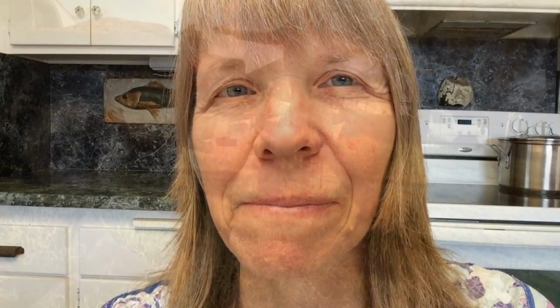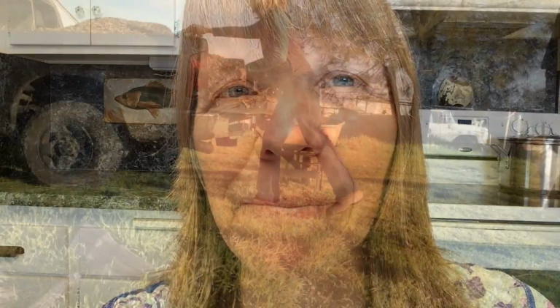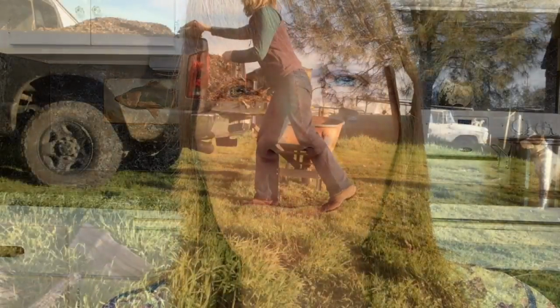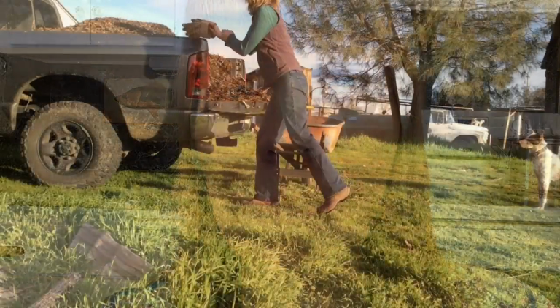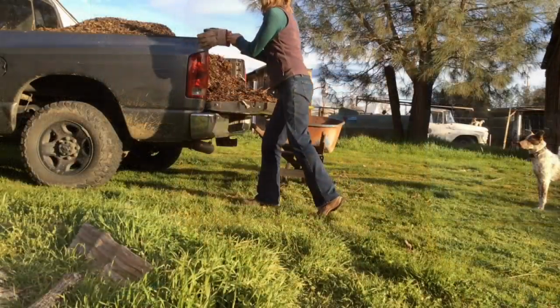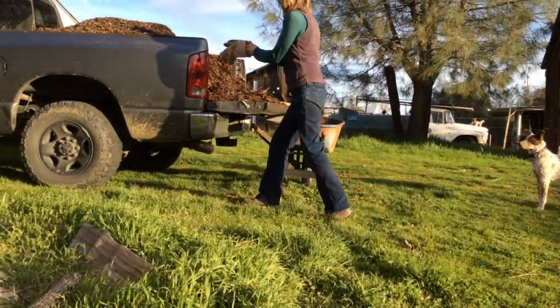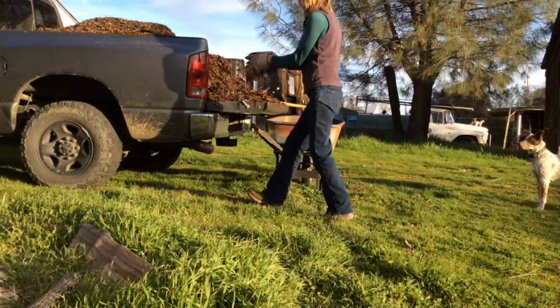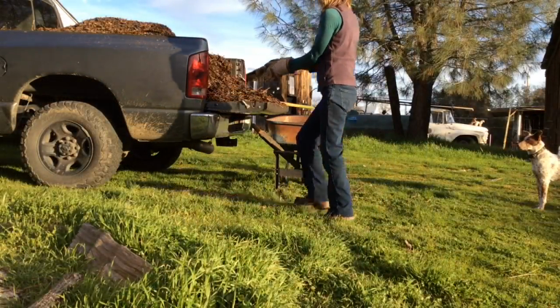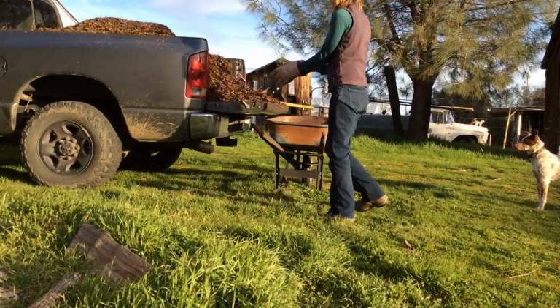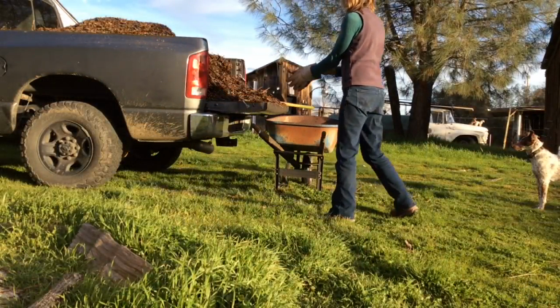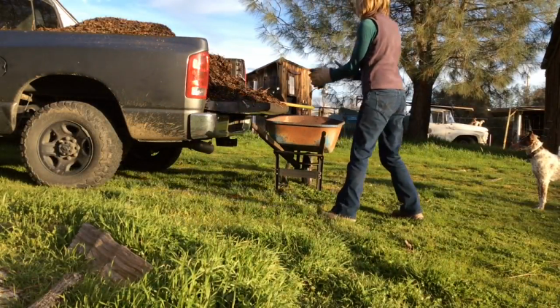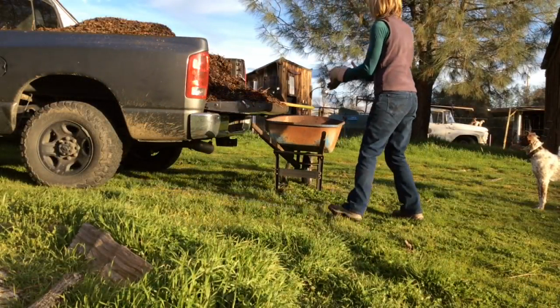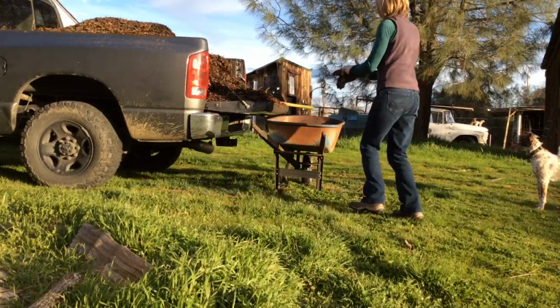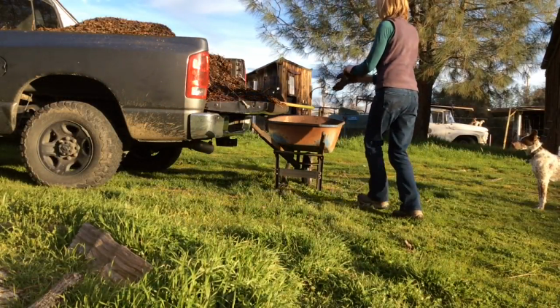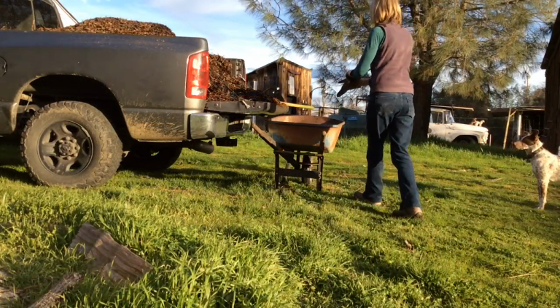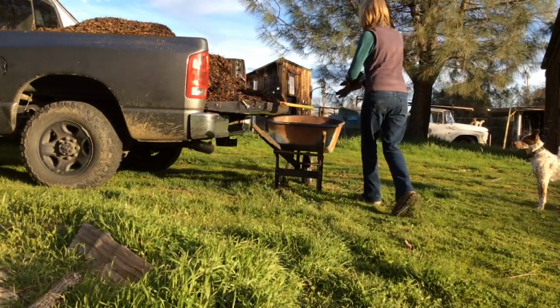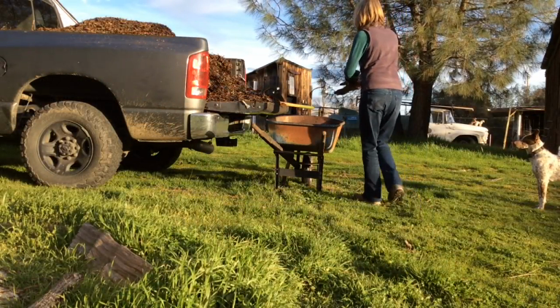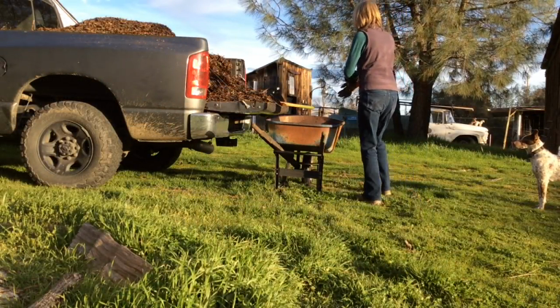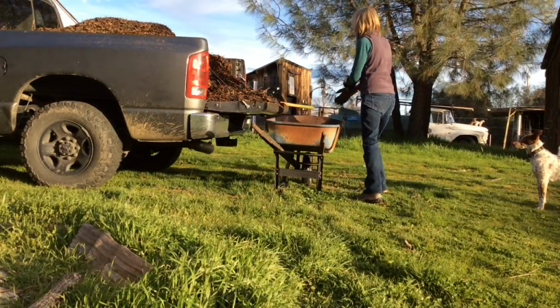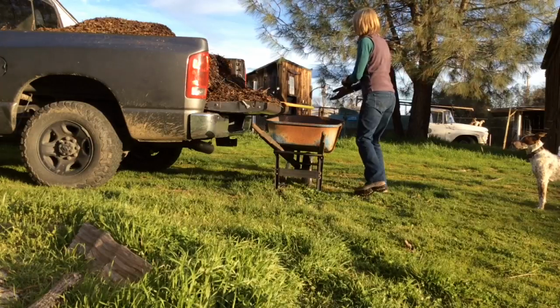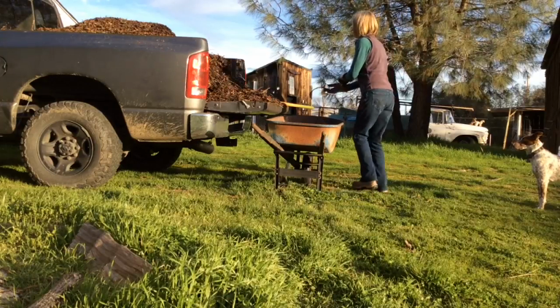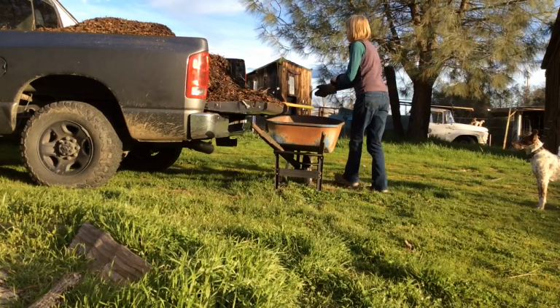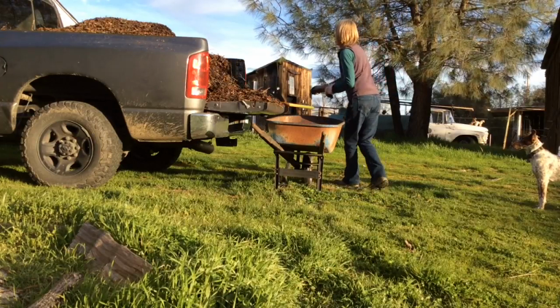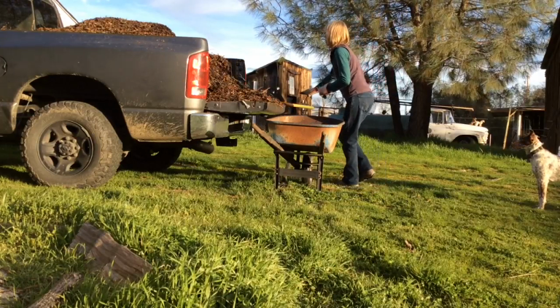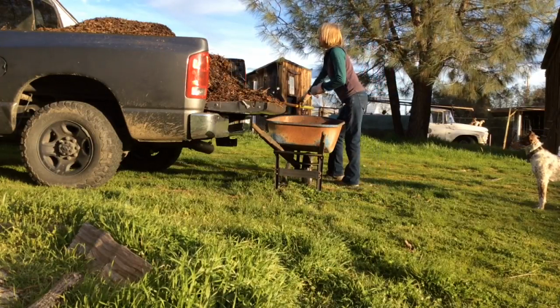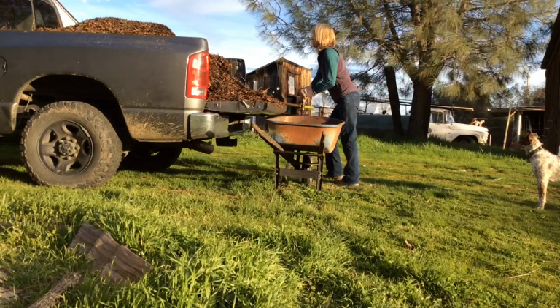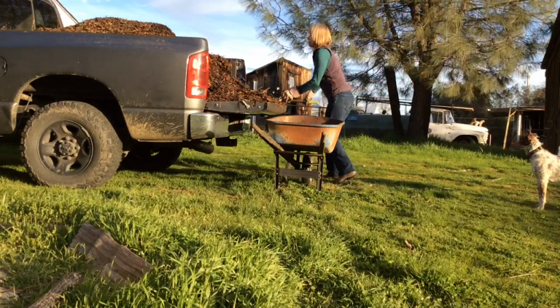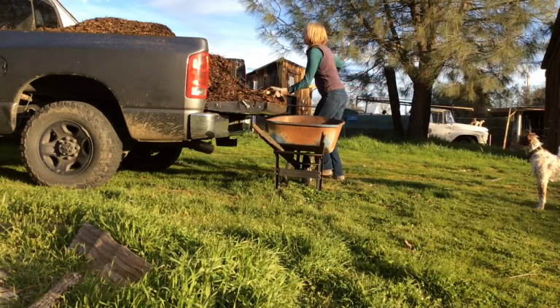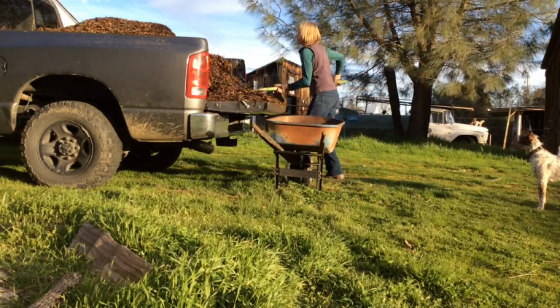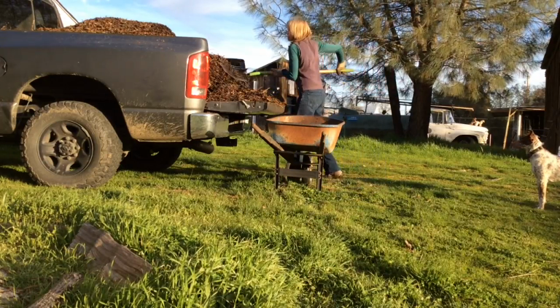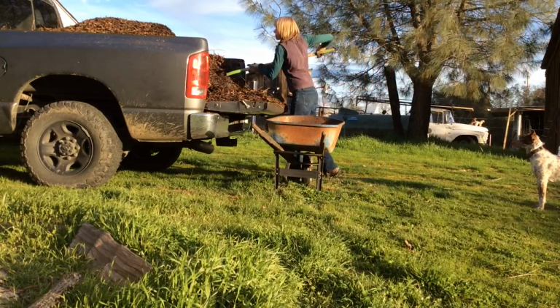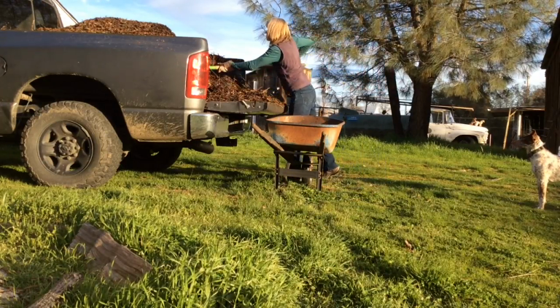My son picked up a truckload of wood chips for me. I'm going to mulch one of my vegetable gardens with this.